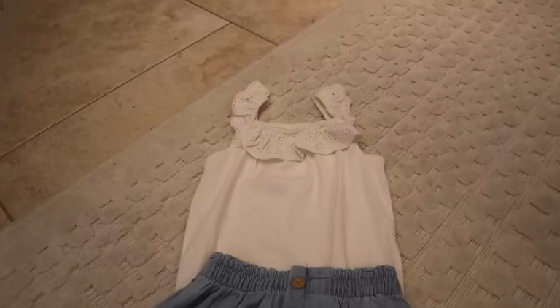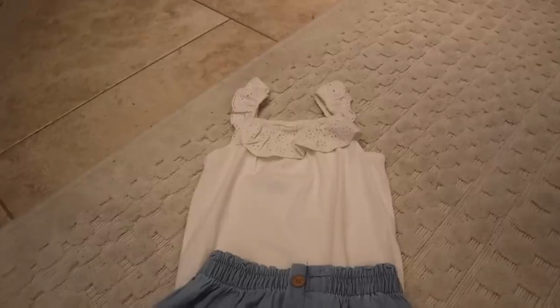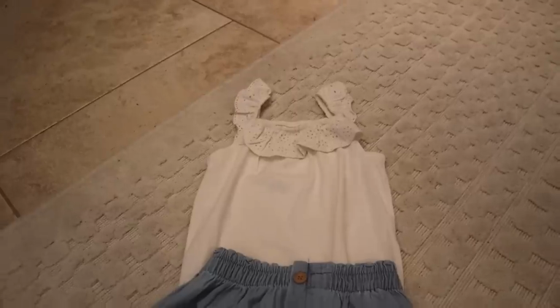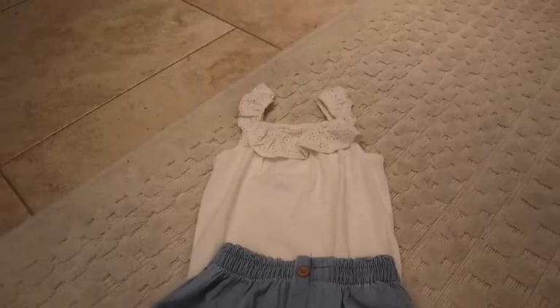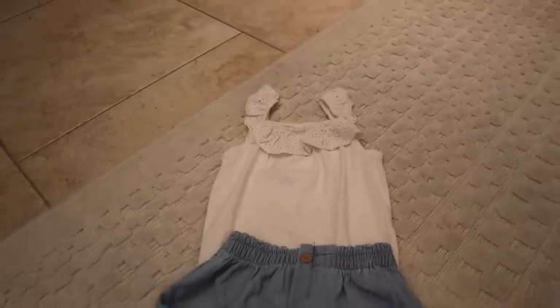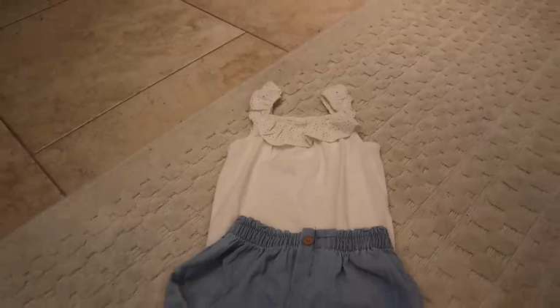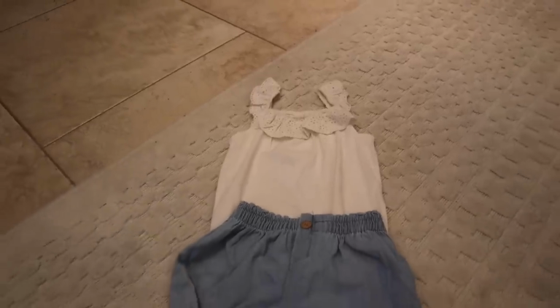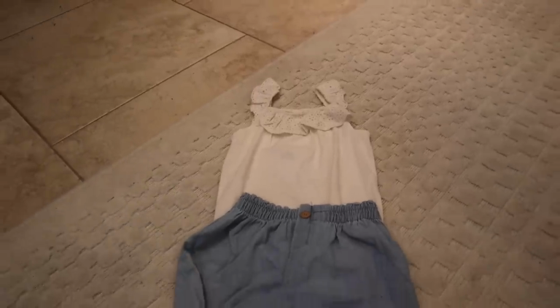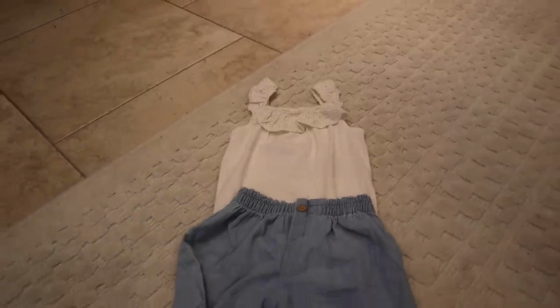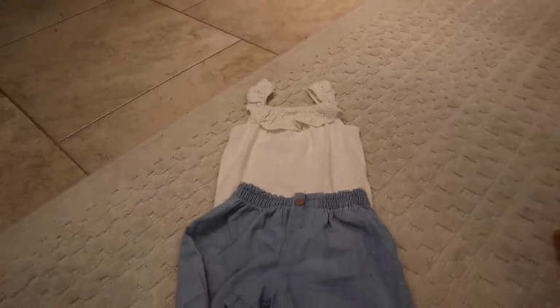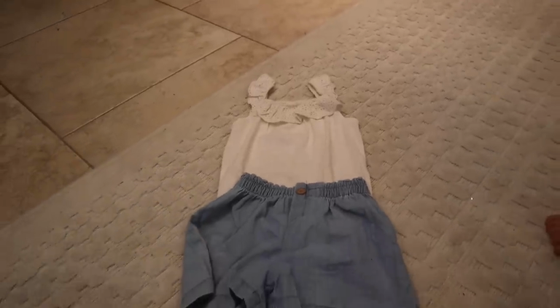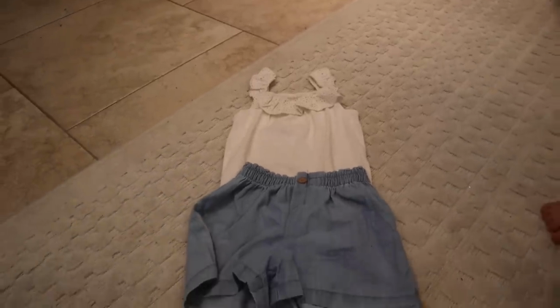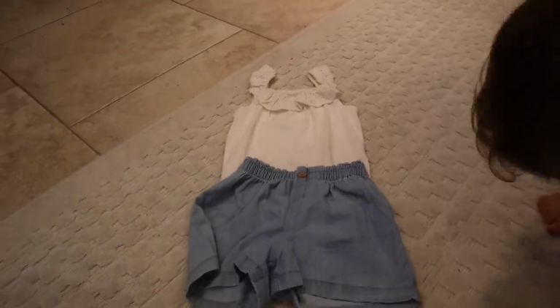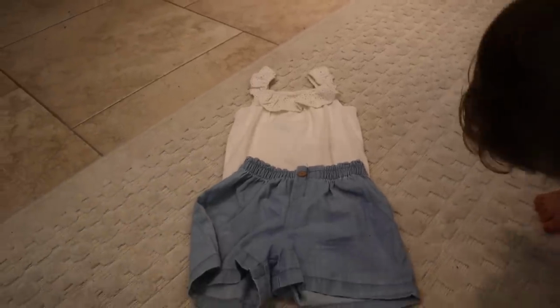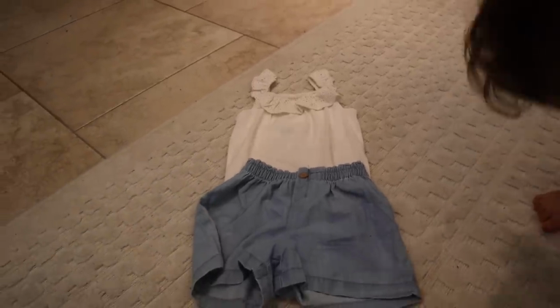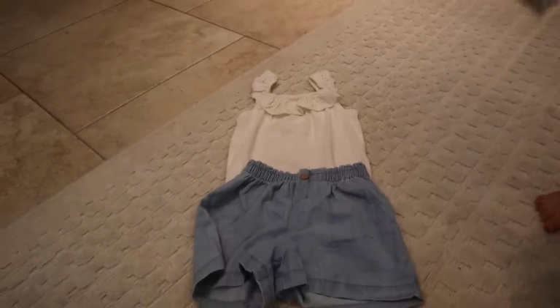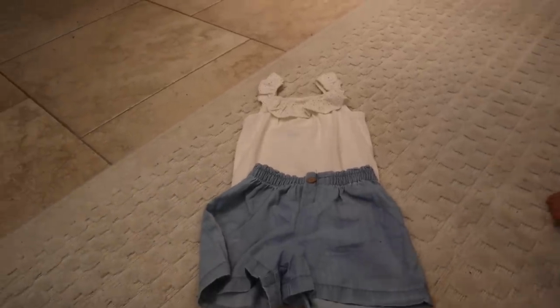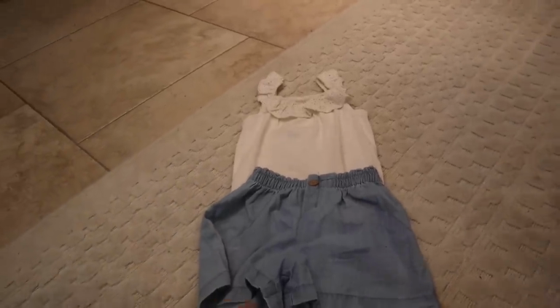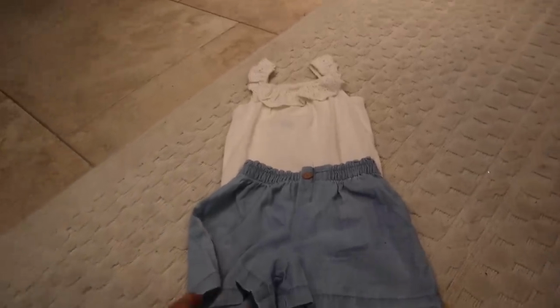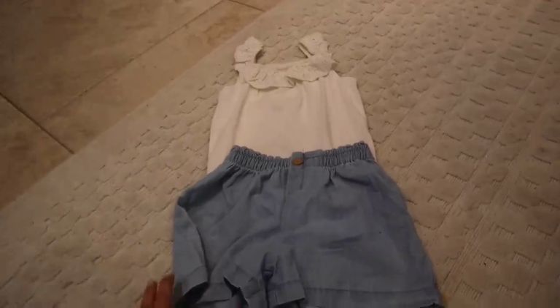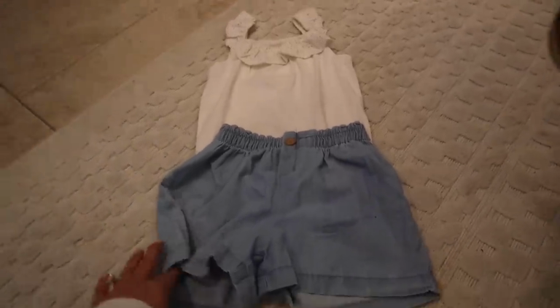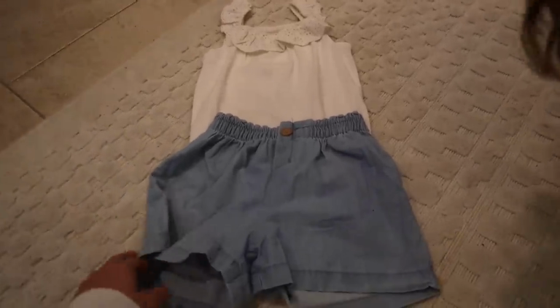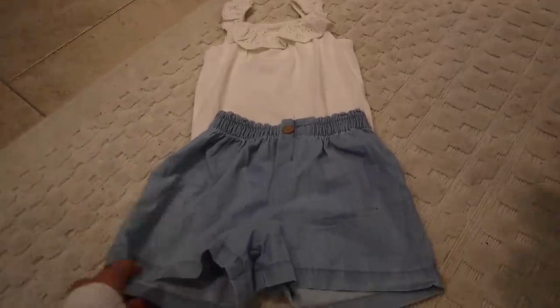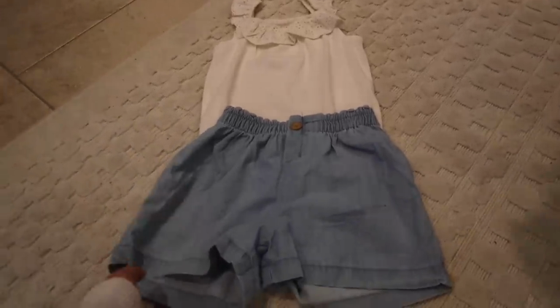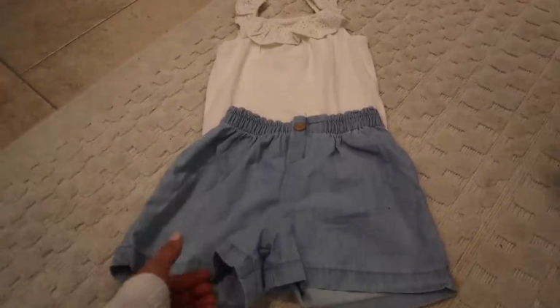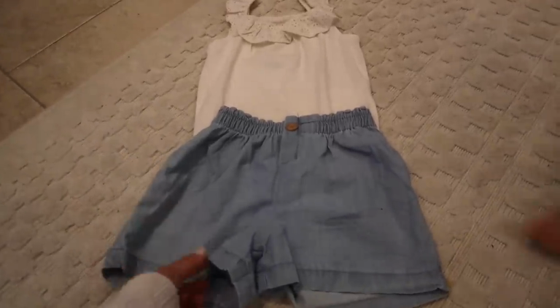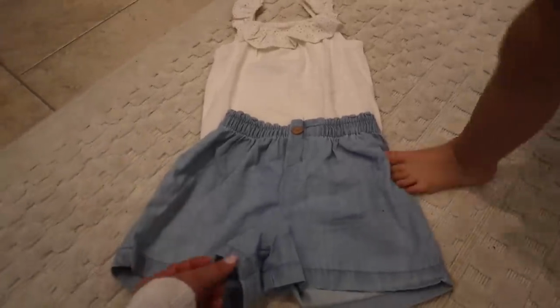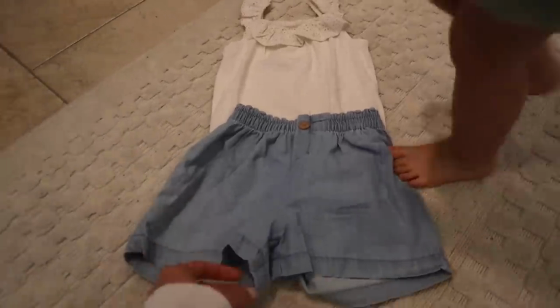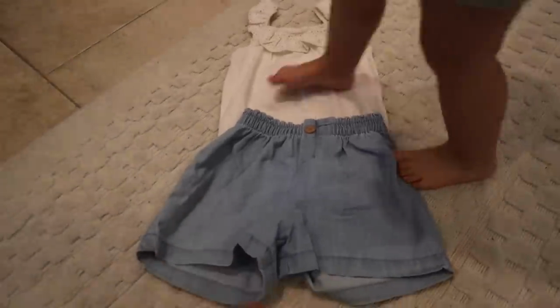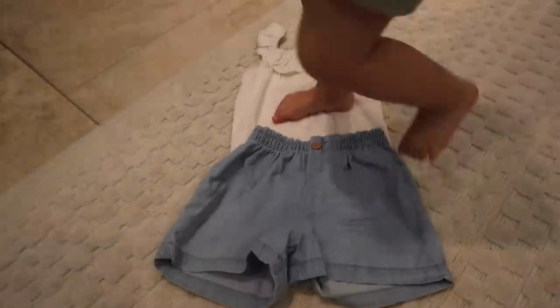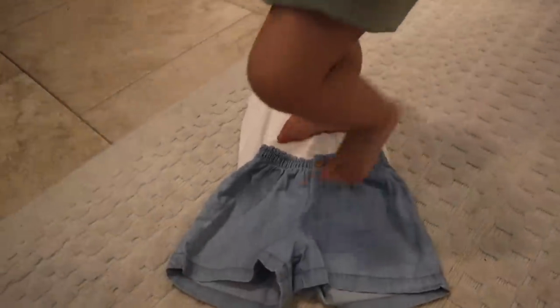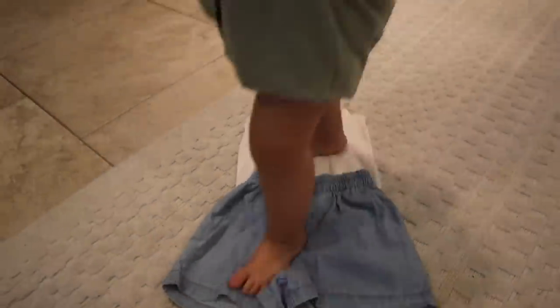Elena, I wanted to show you your new outfit I got you from H&M. You like it?